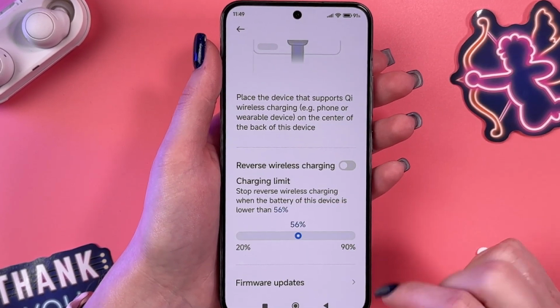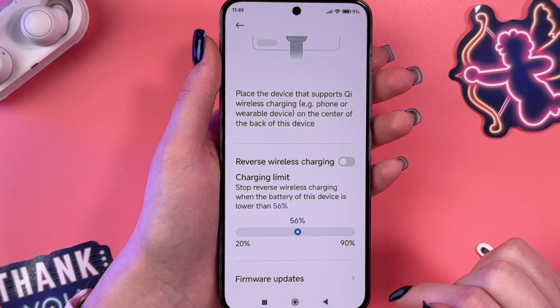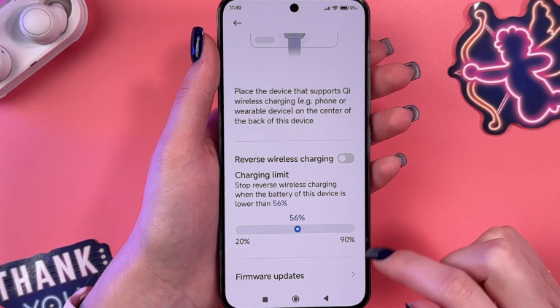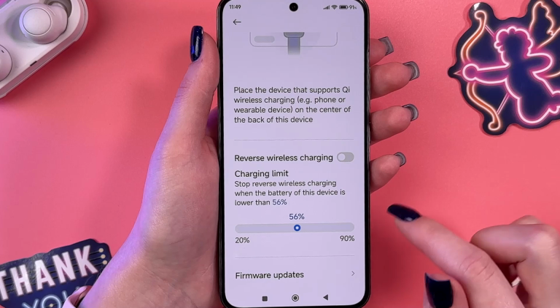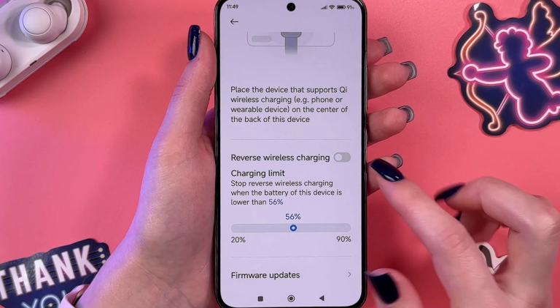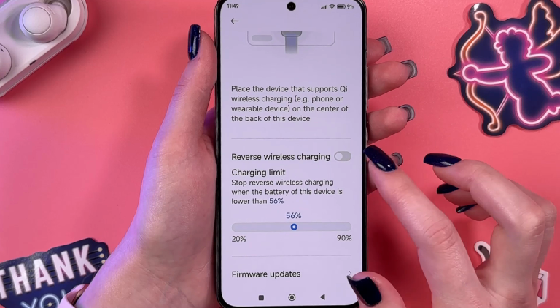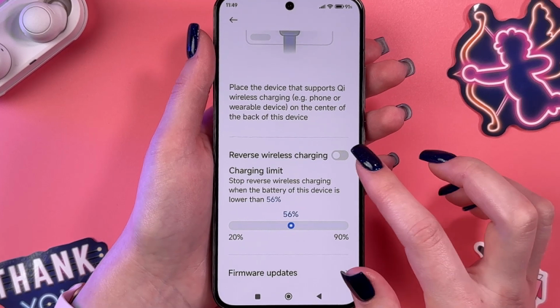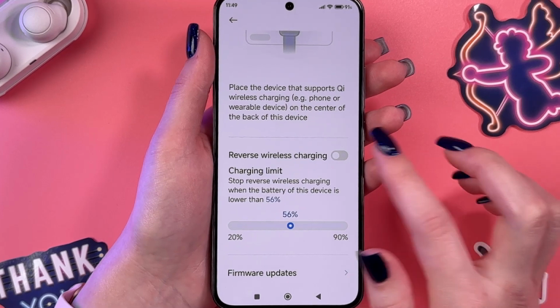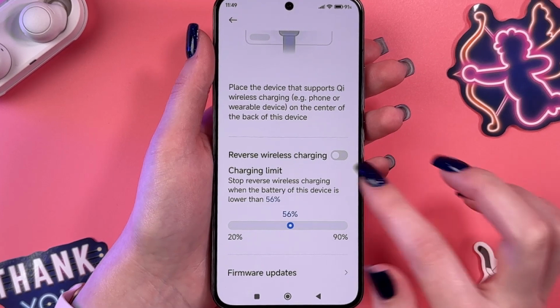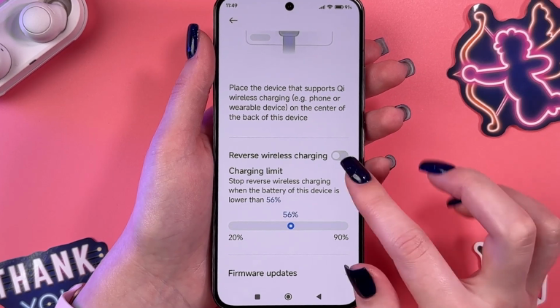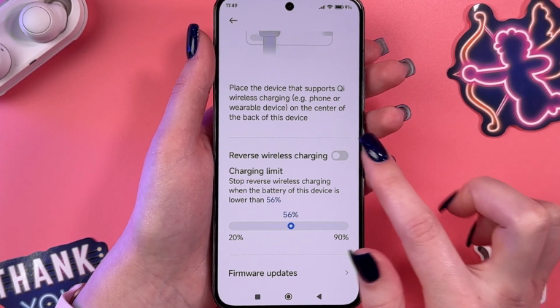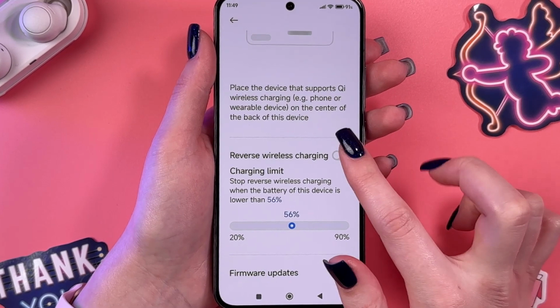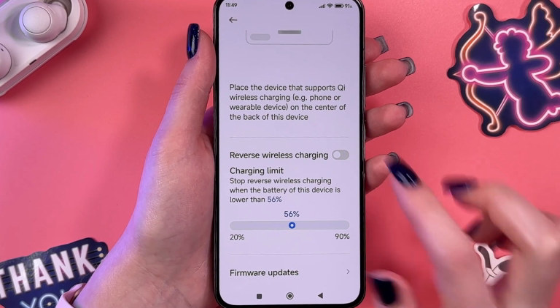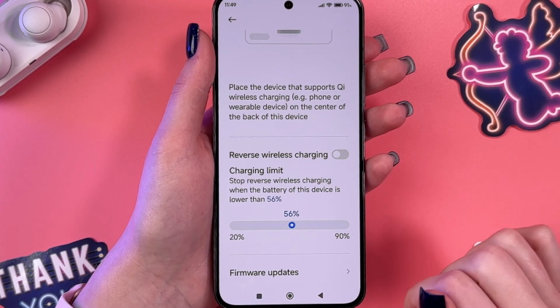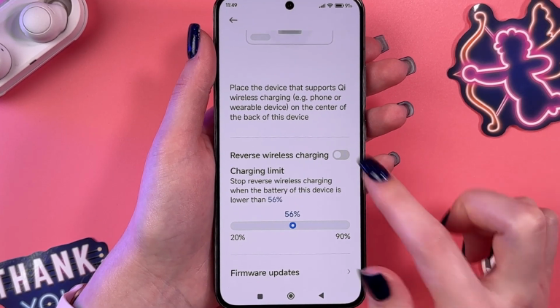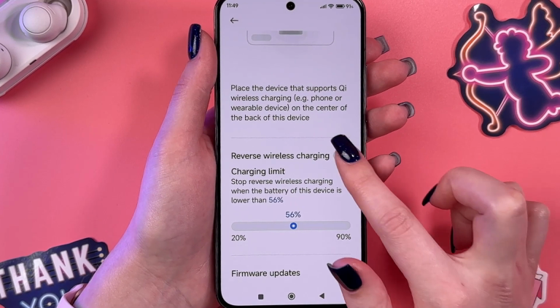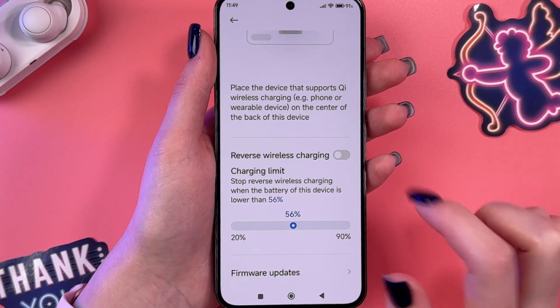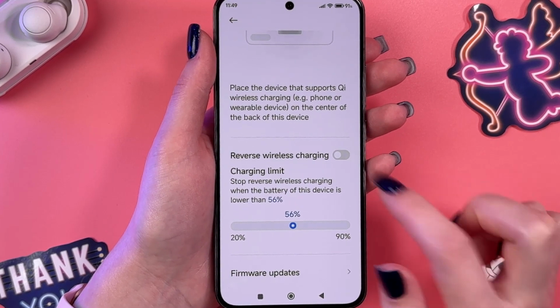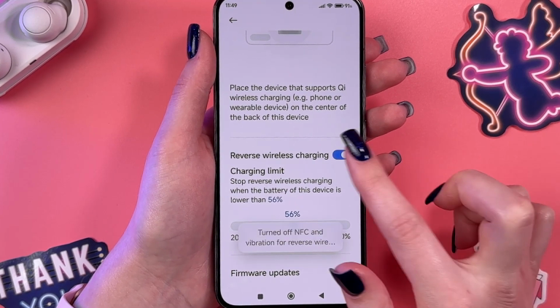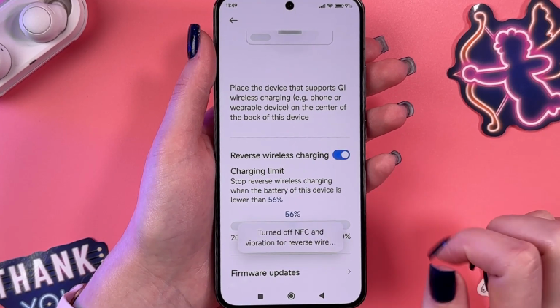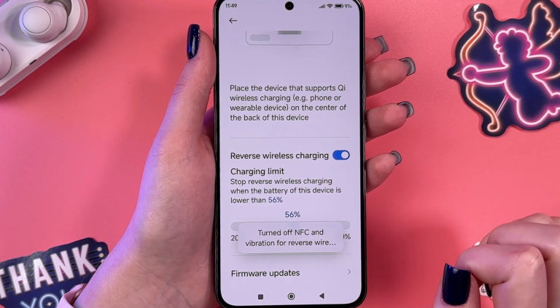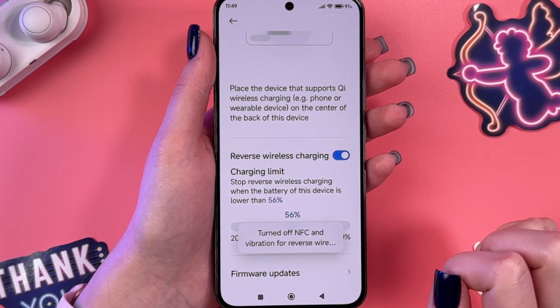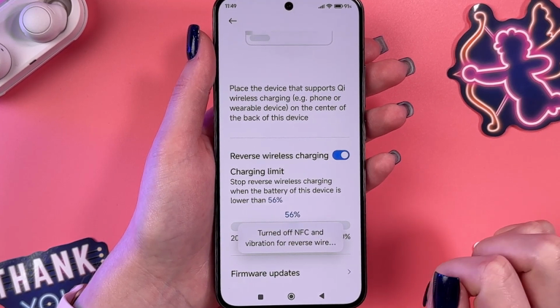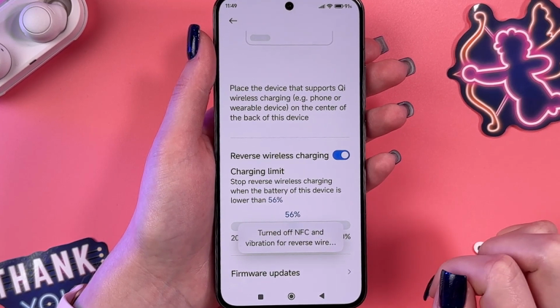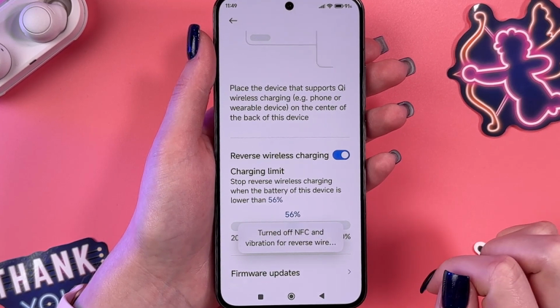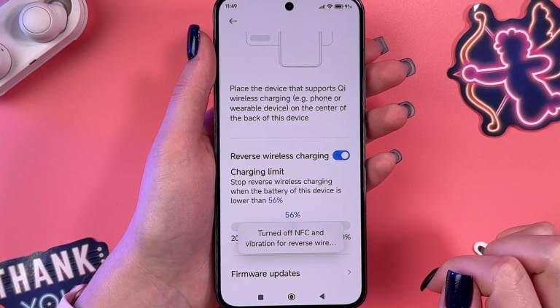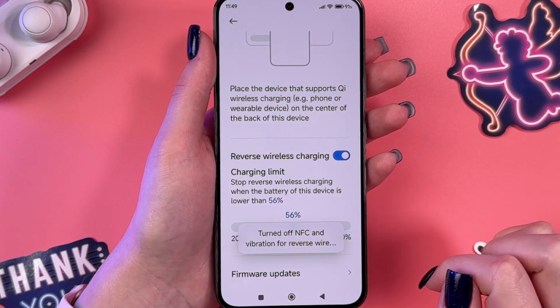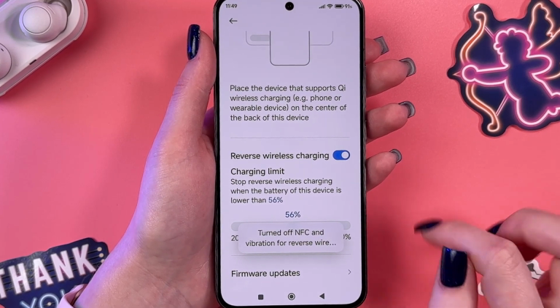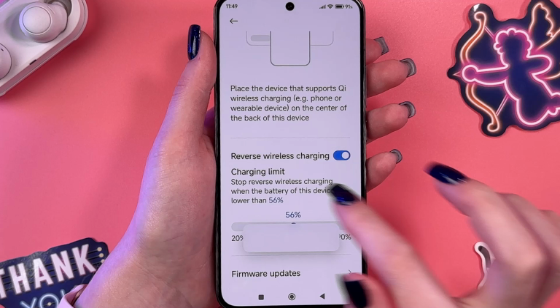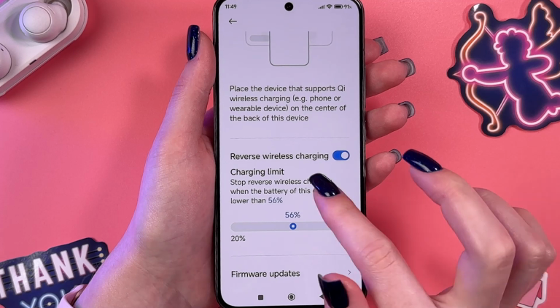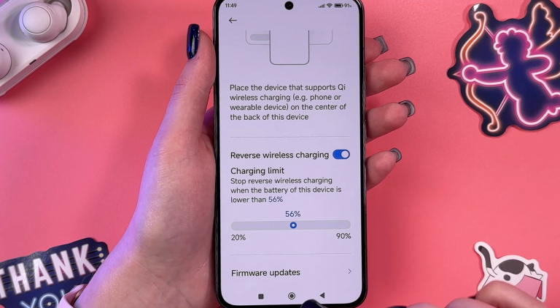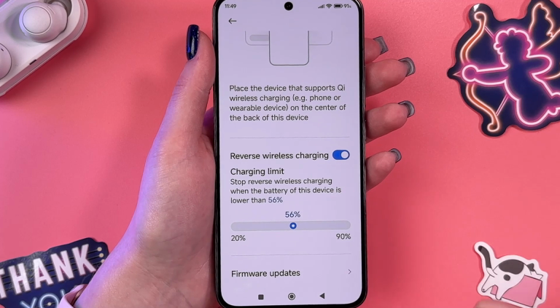And now, to enable it, we would need to tap on the switcher like this. And now it's enabled.